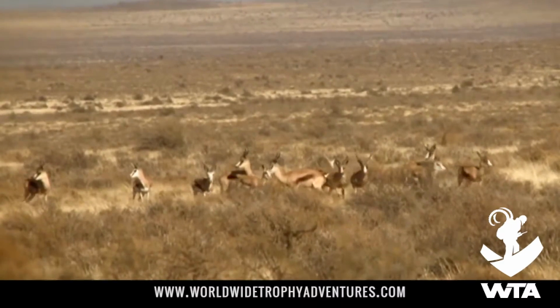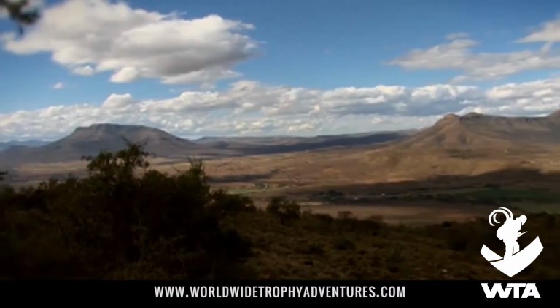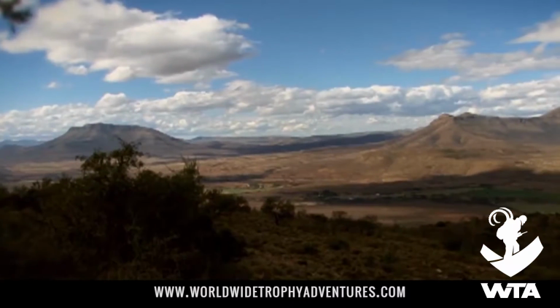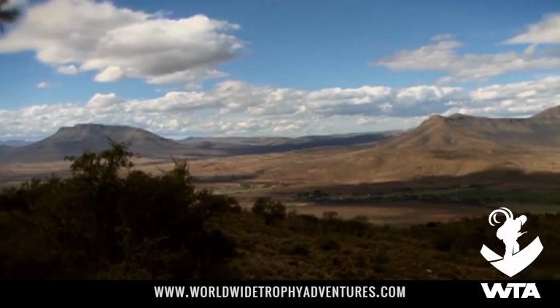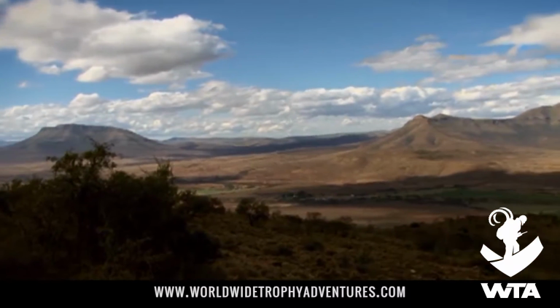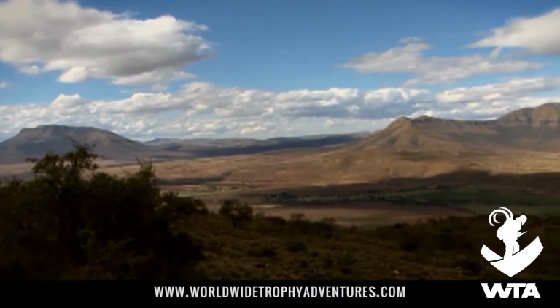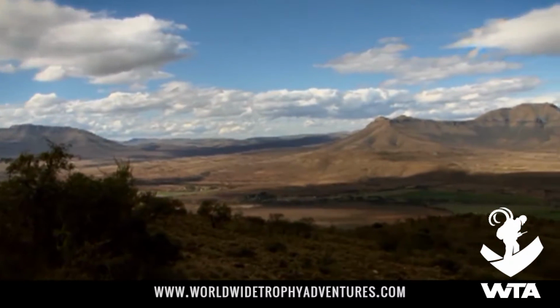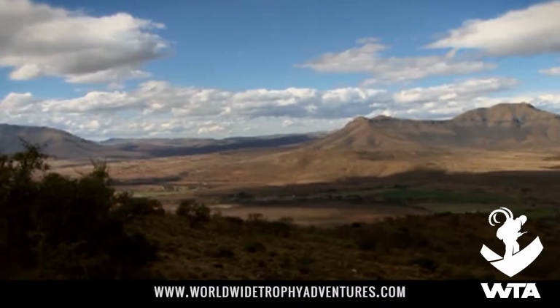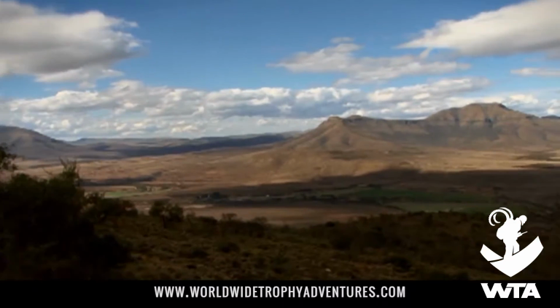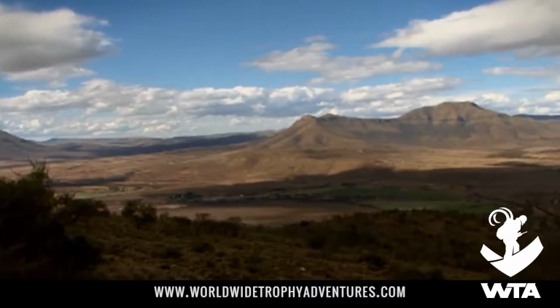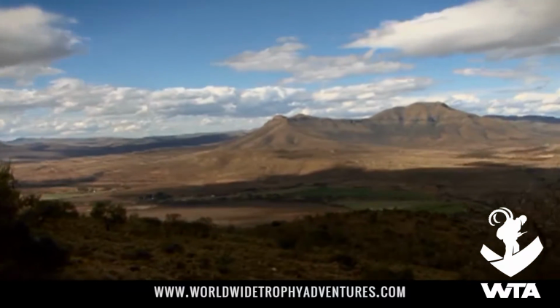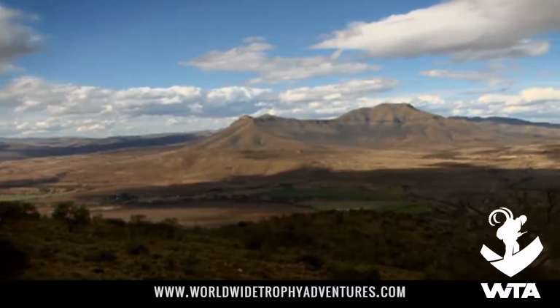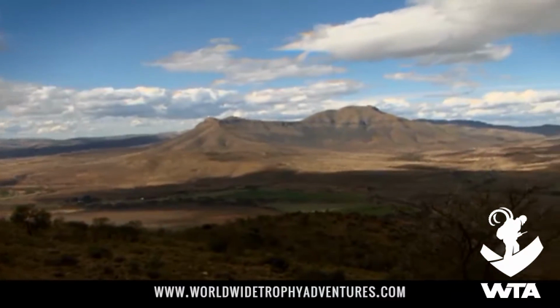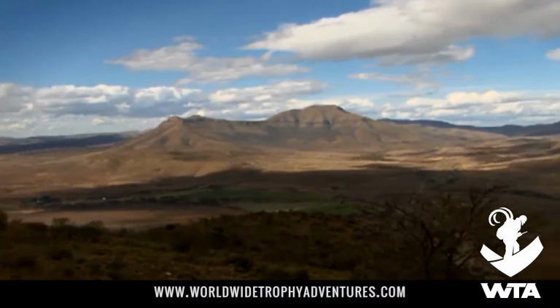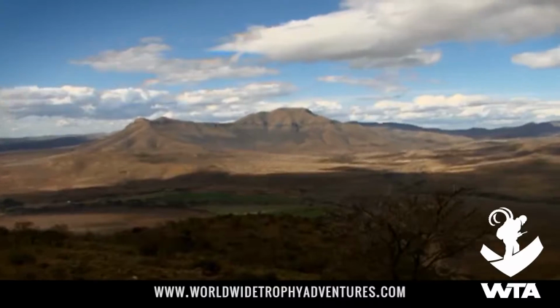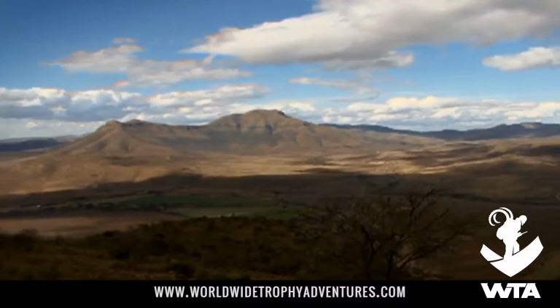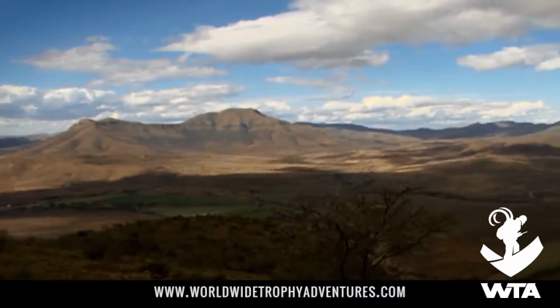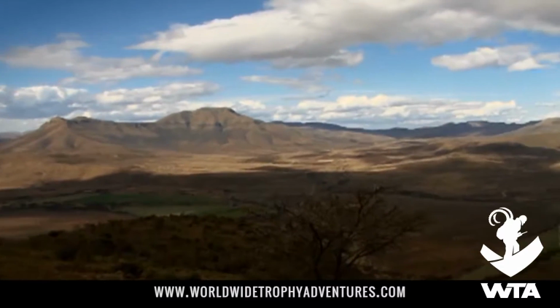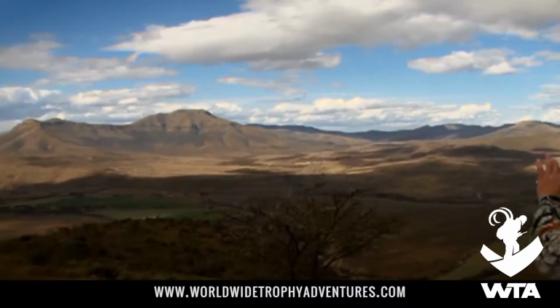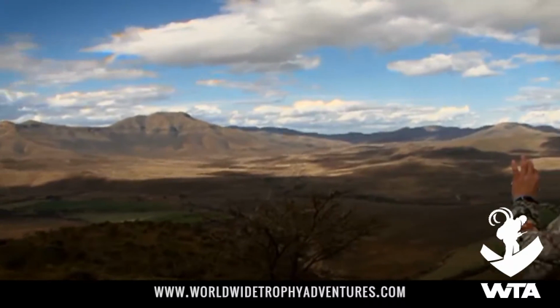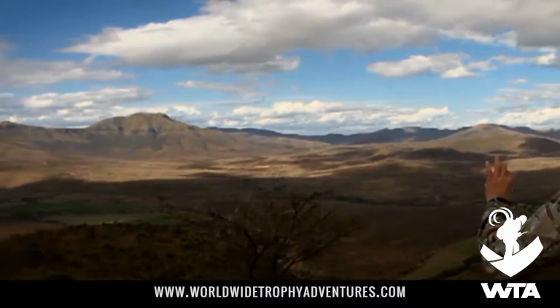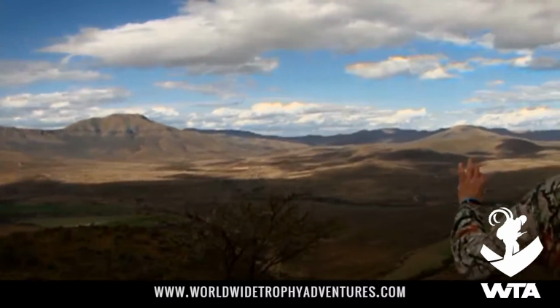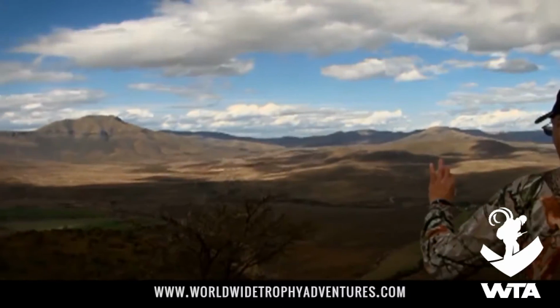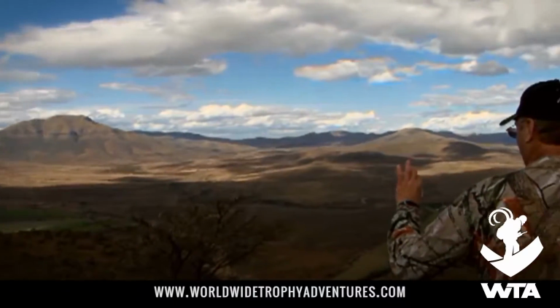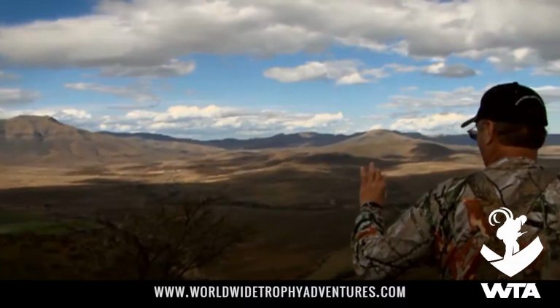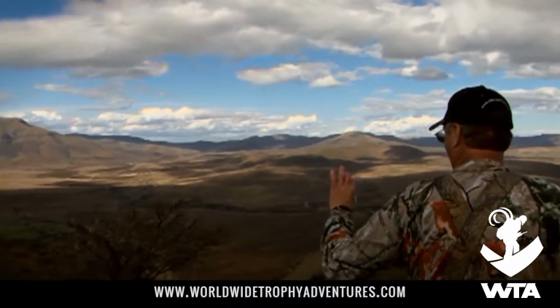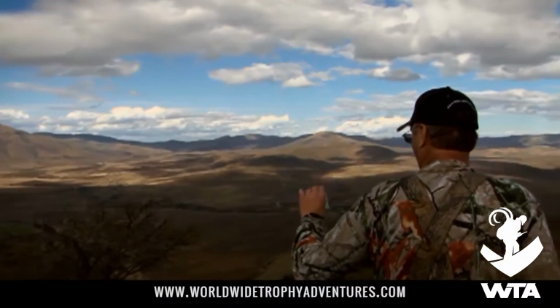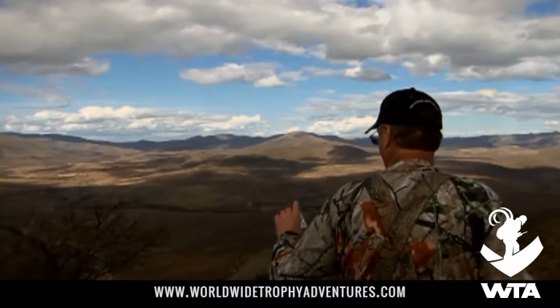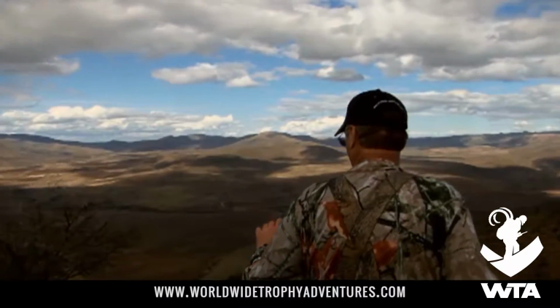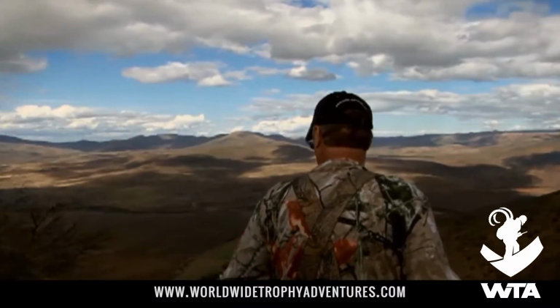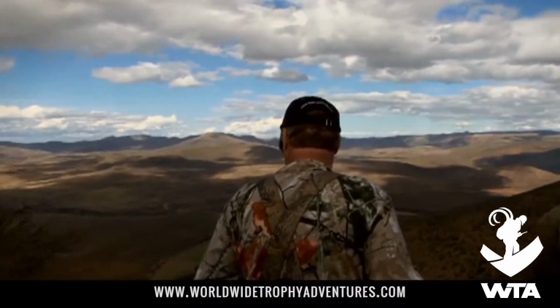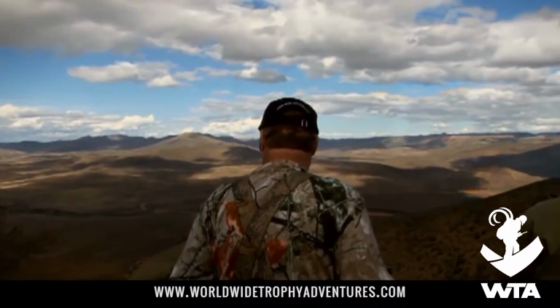With over 30 huntable species, no other area in Africa offers a wider selection of big game that can be hunted from a single base camp.